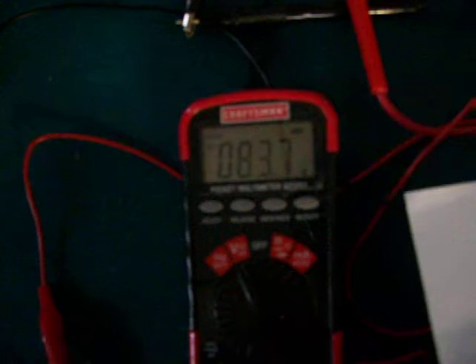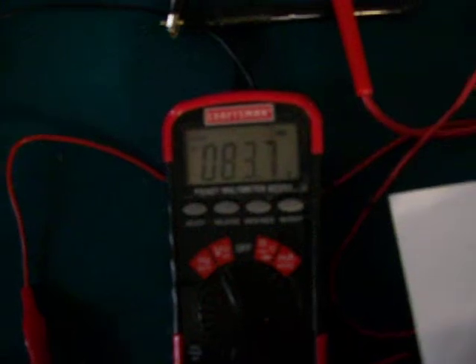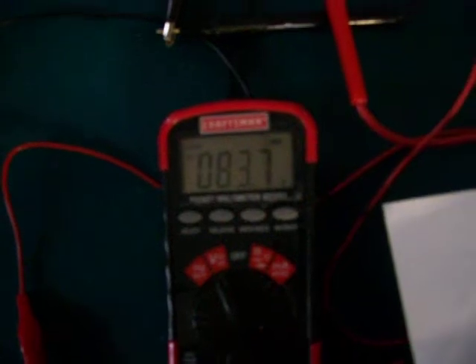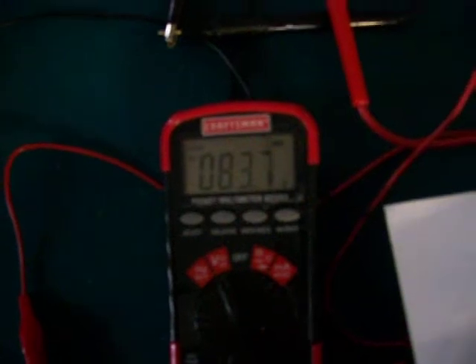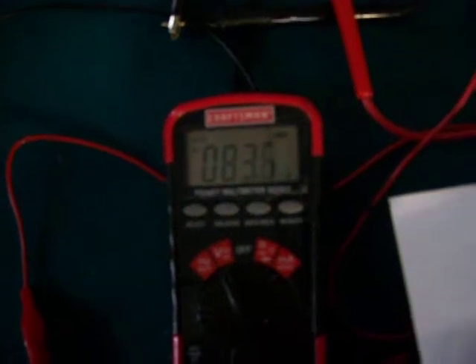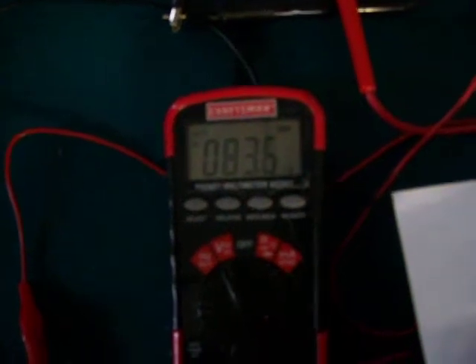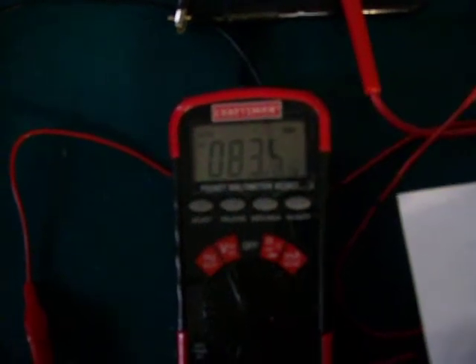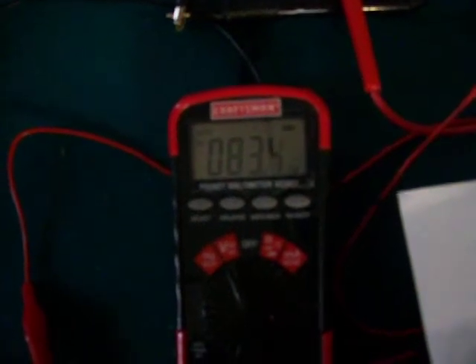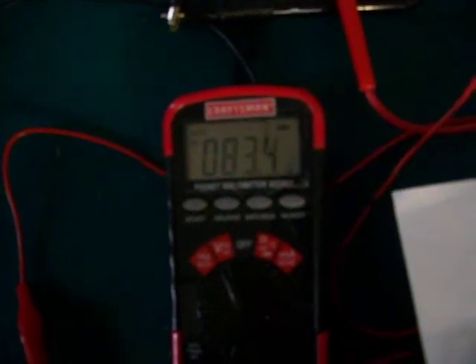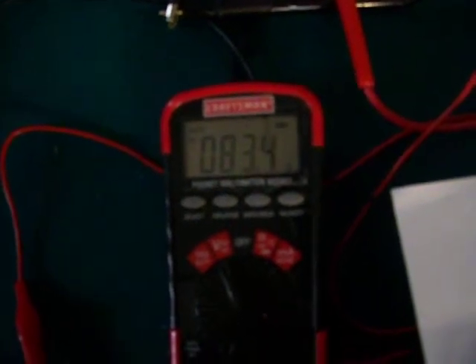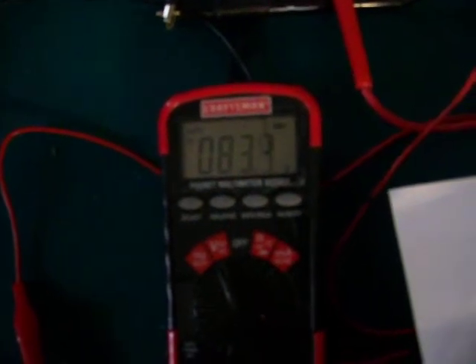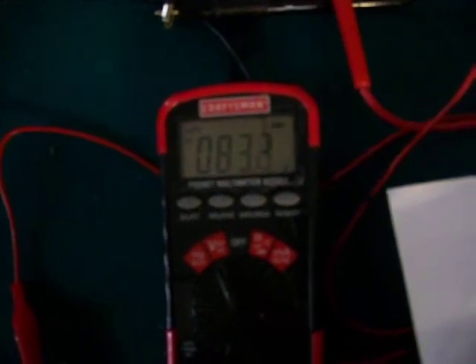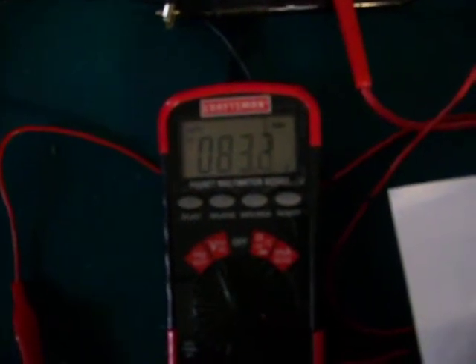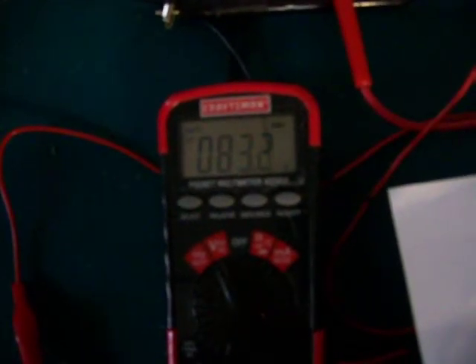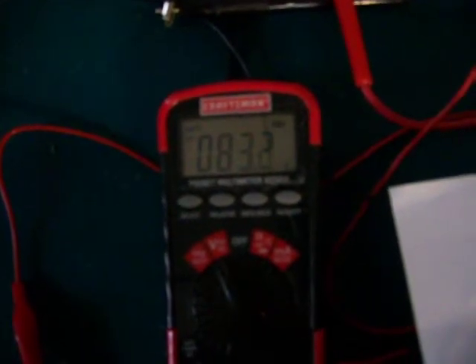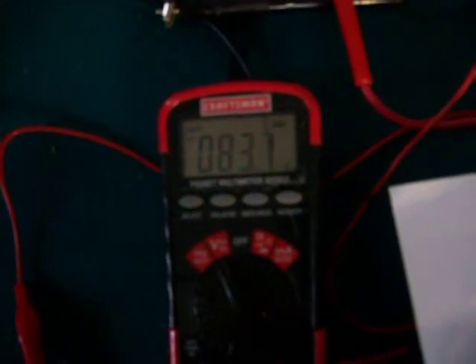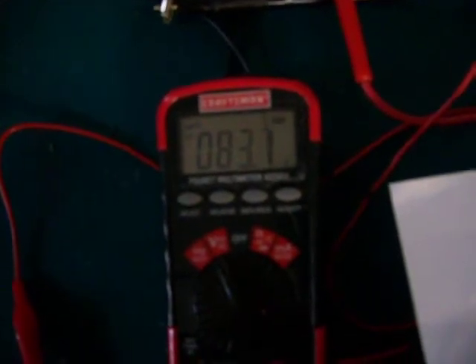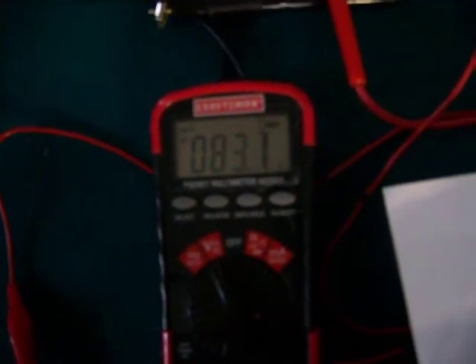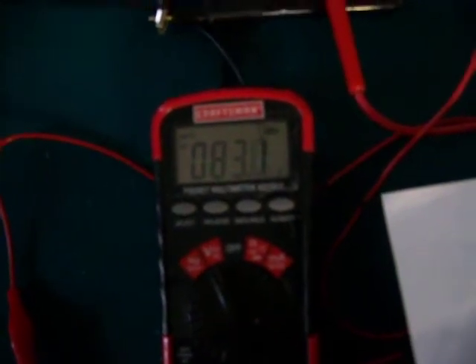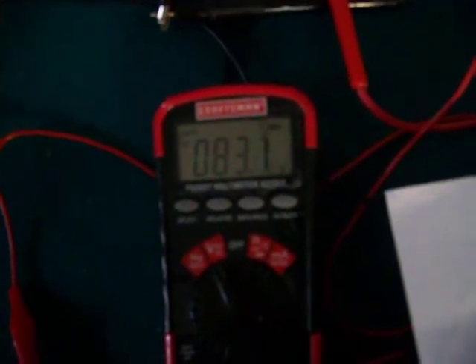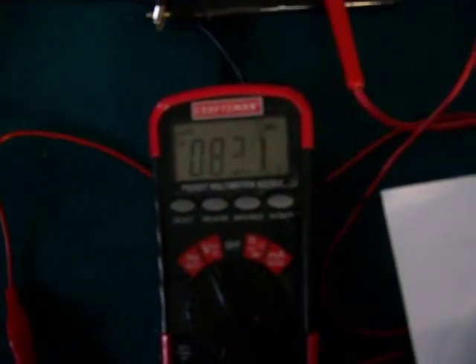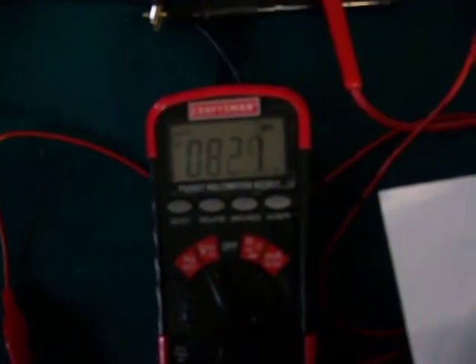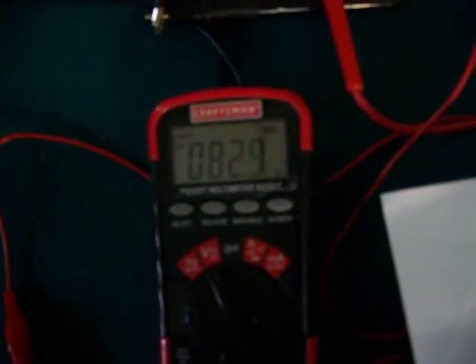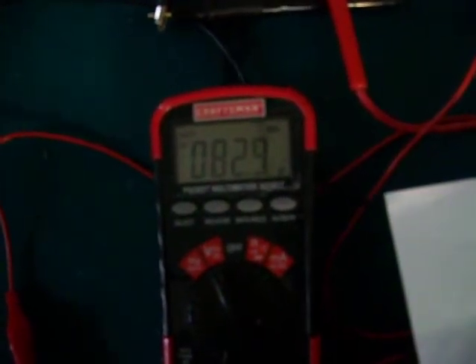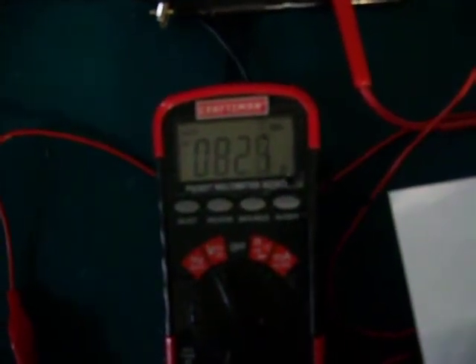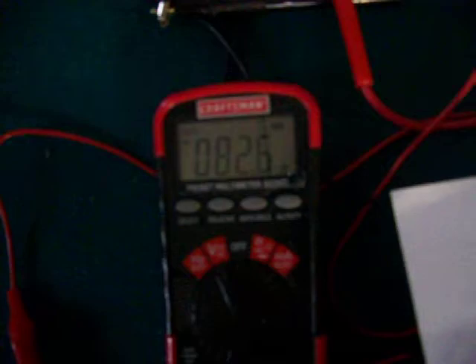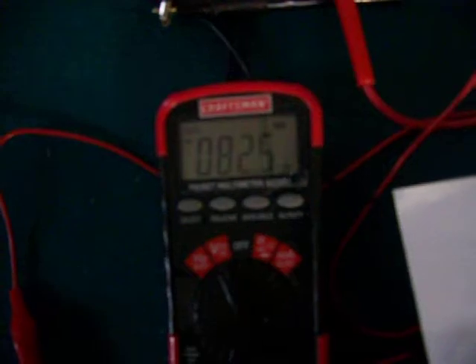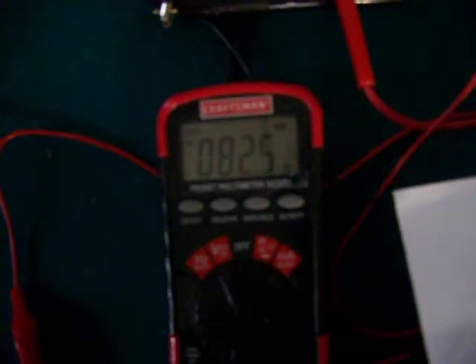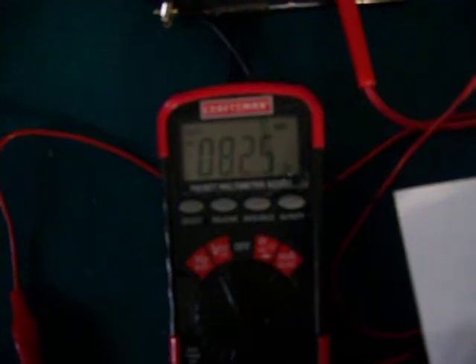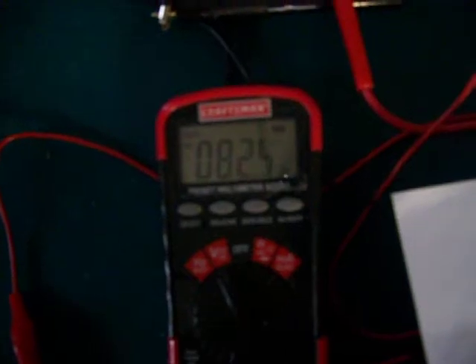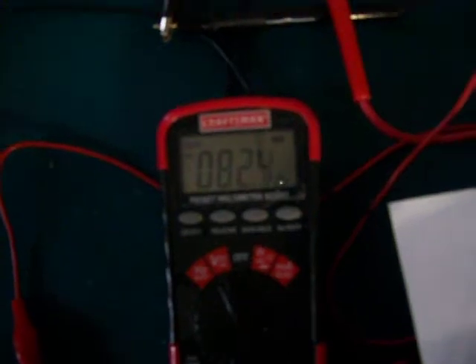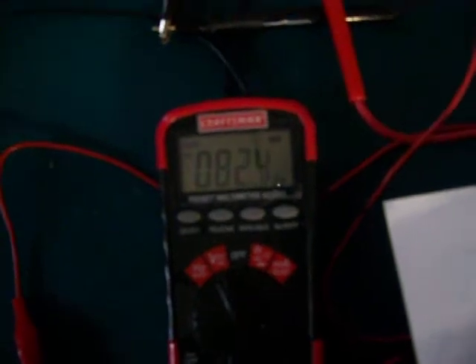The voltage on the AV plug is a little over 80 volts — right now it's reading about 82, 83 volts.